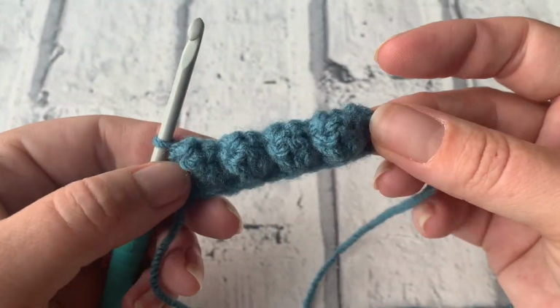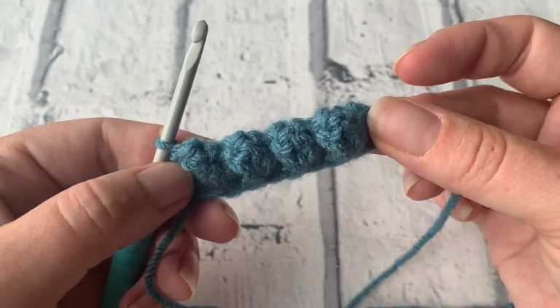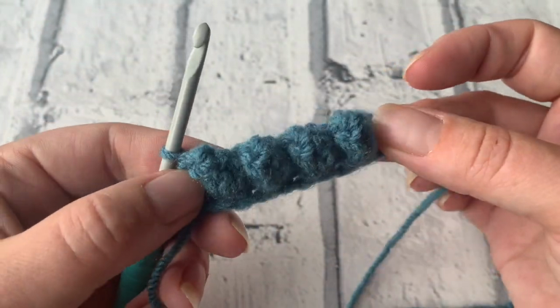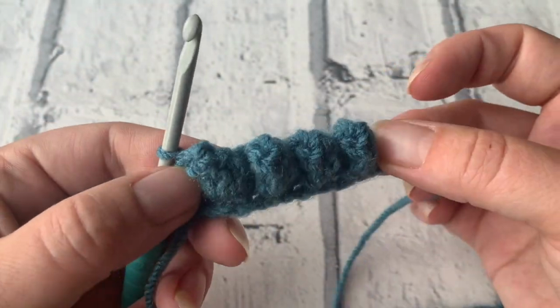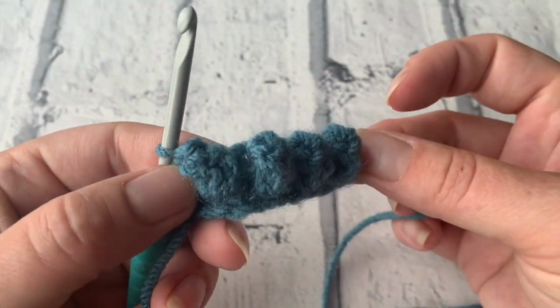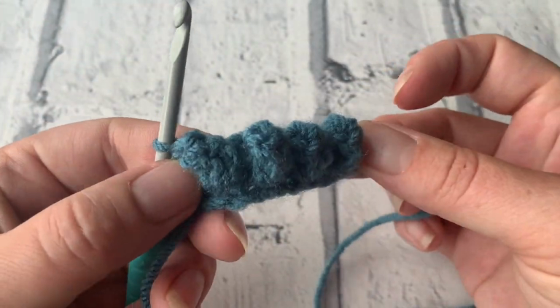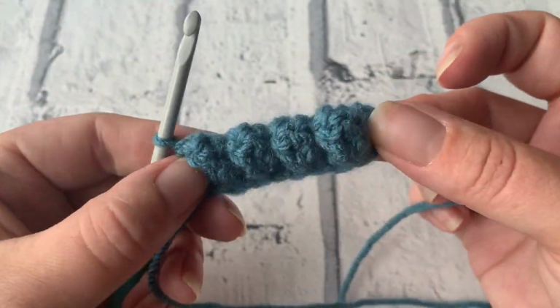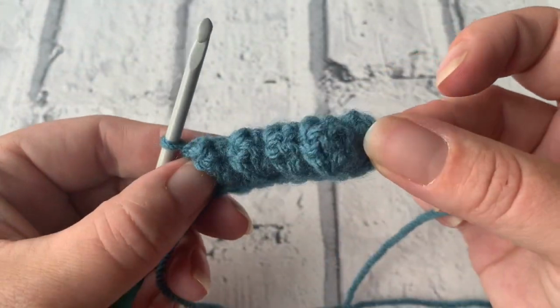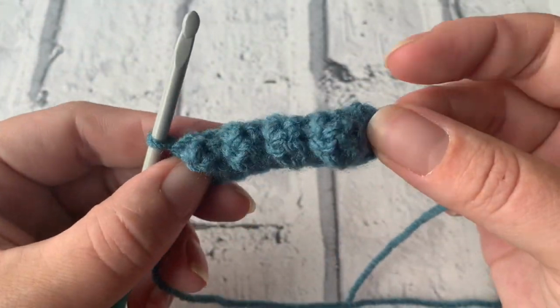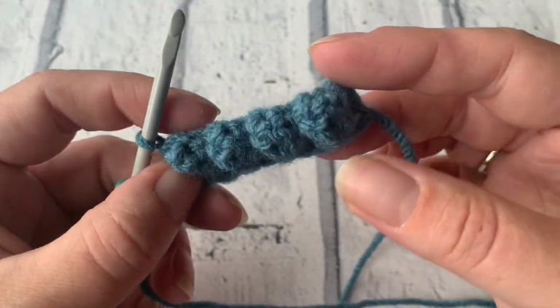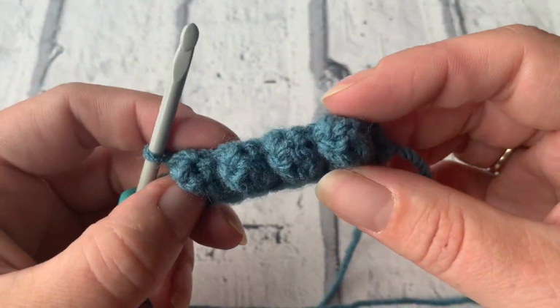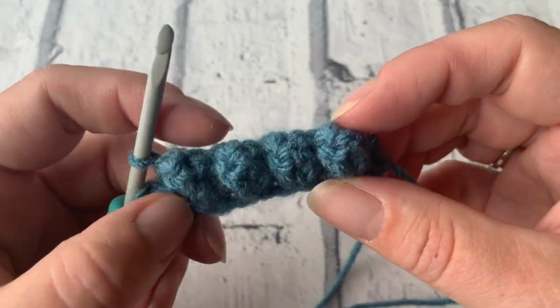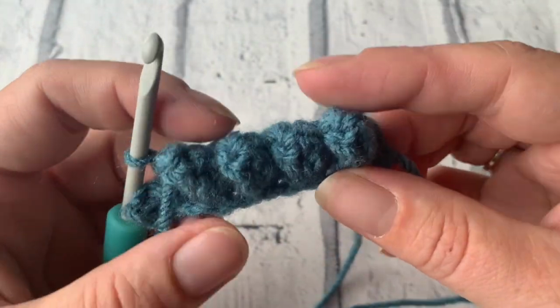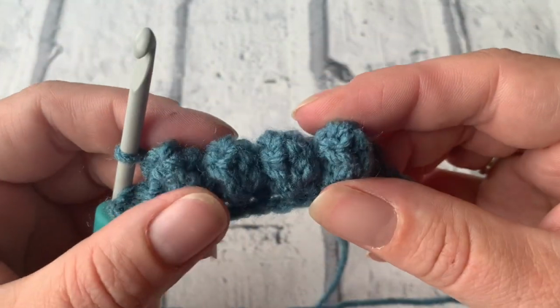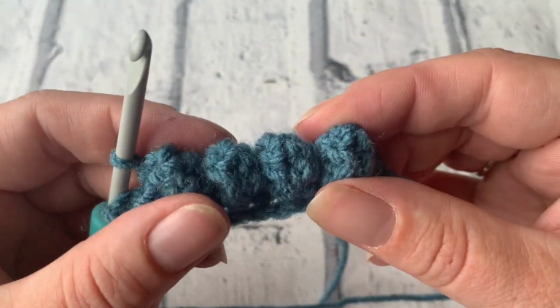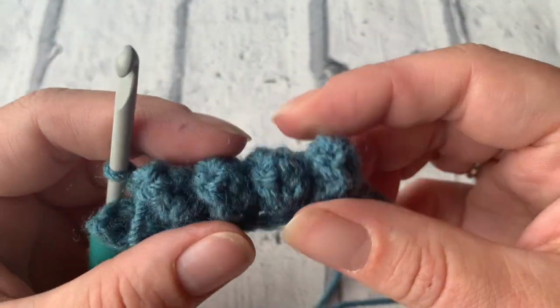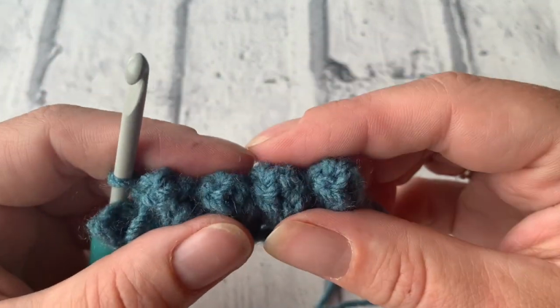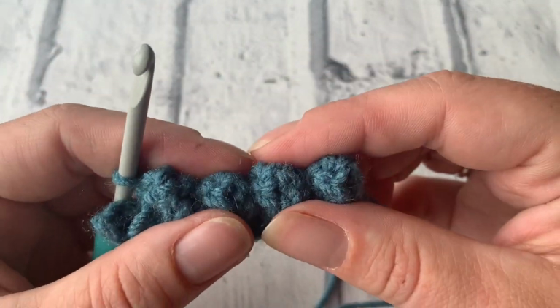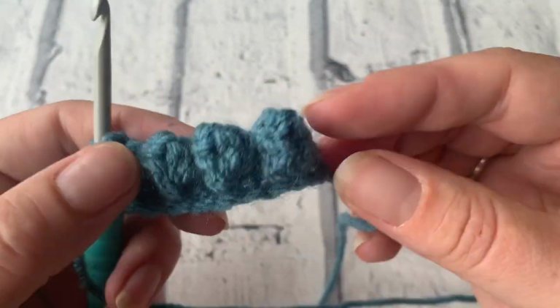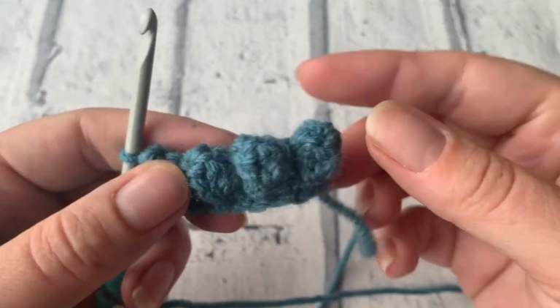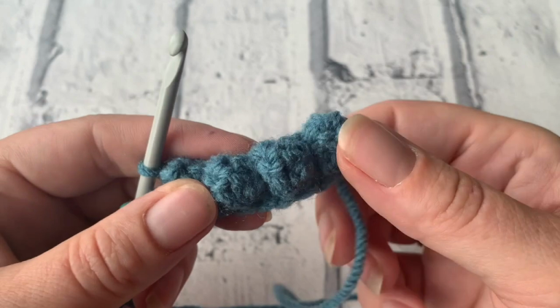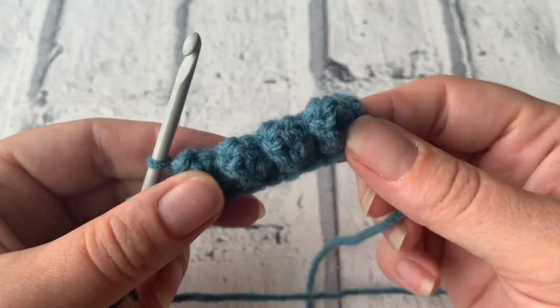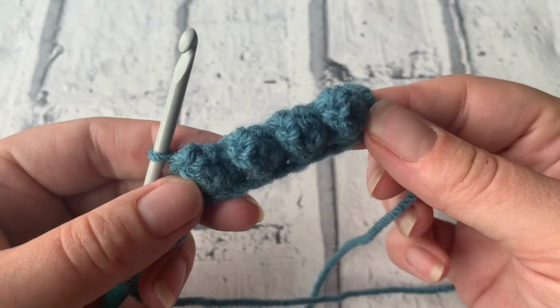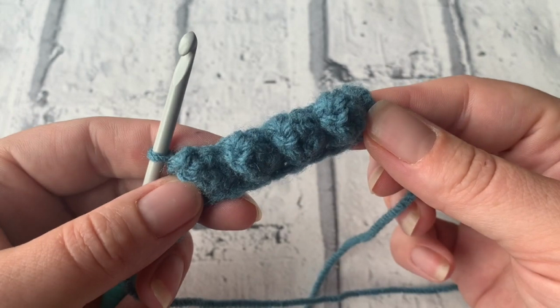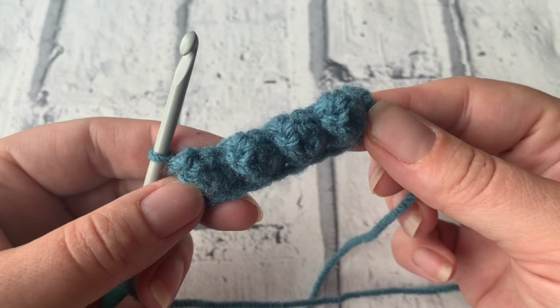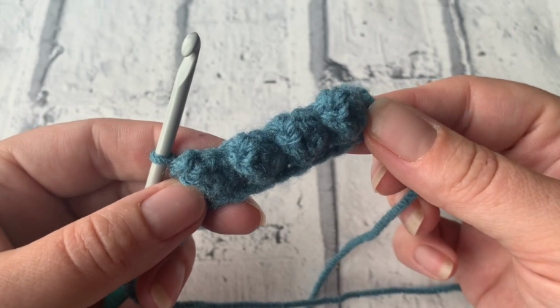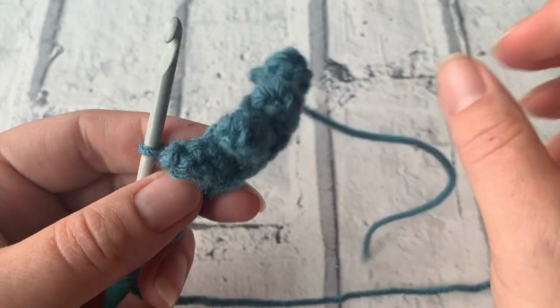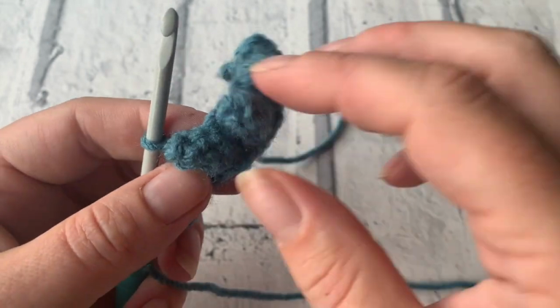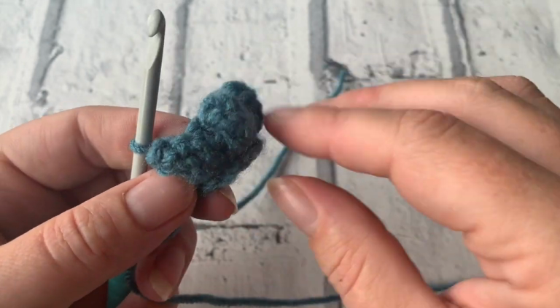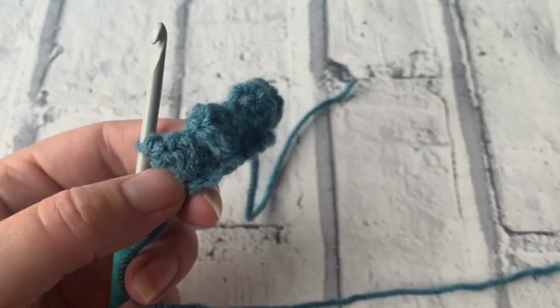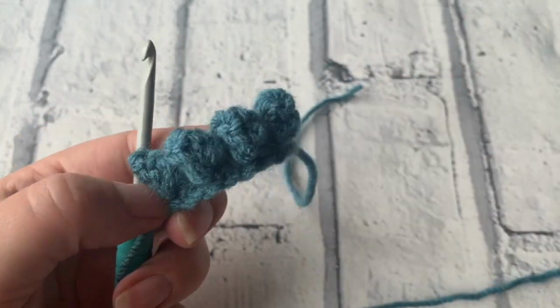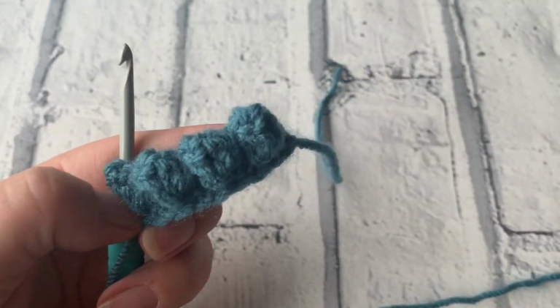There we go — there are our popcorn stitches!